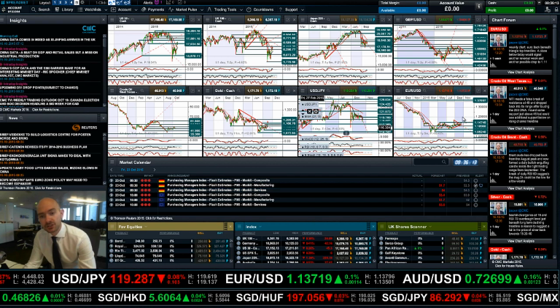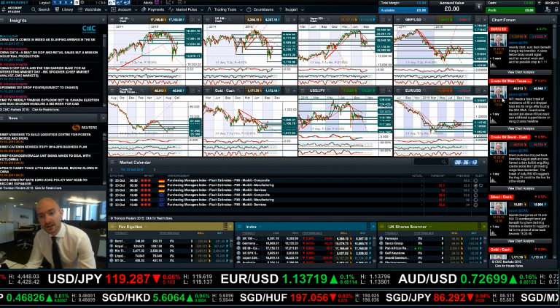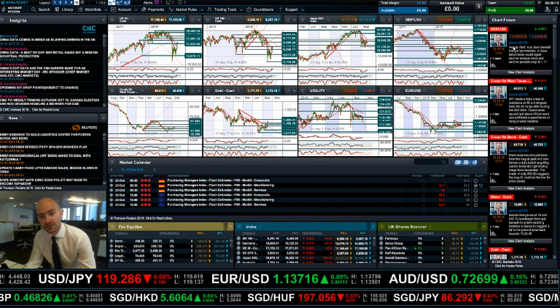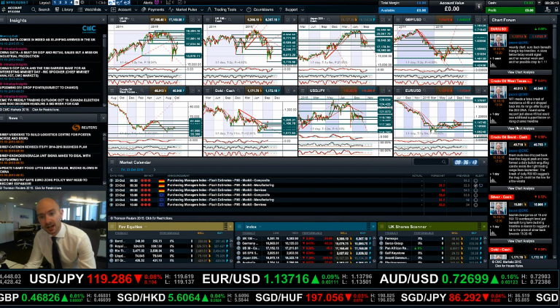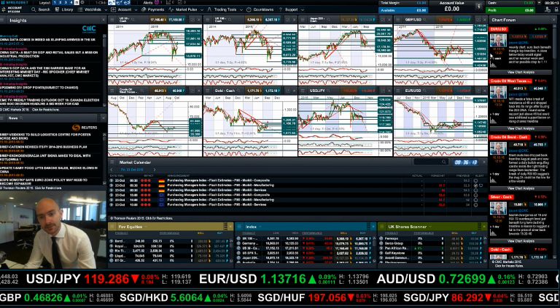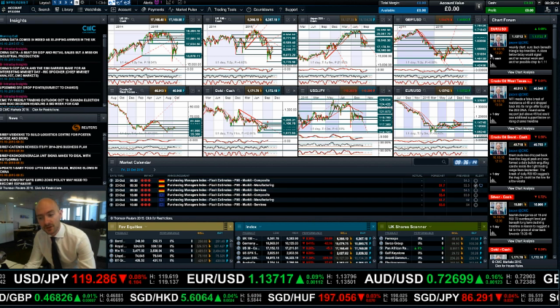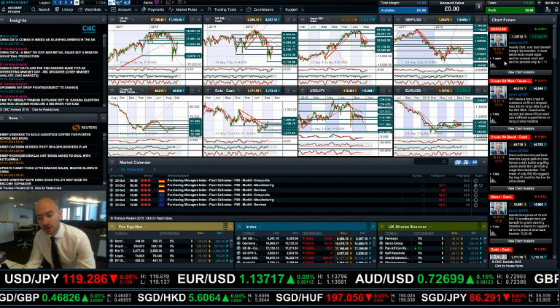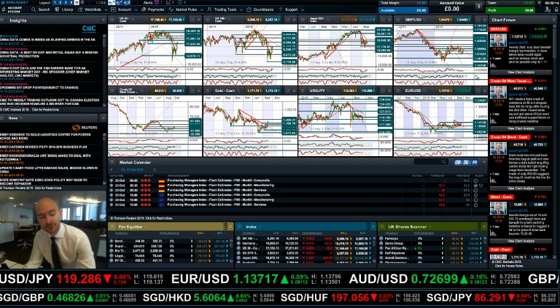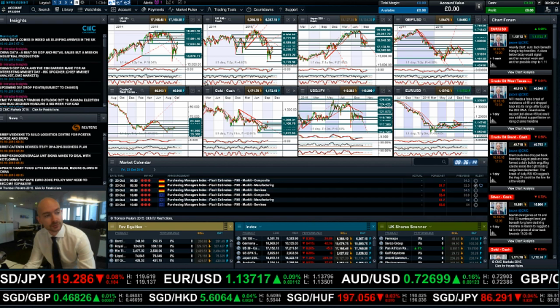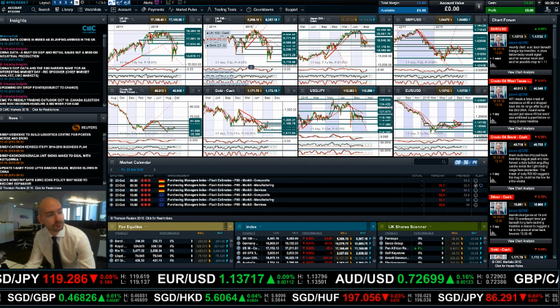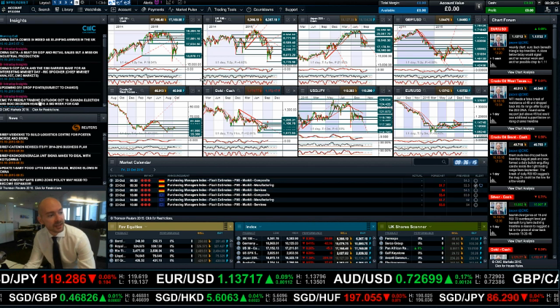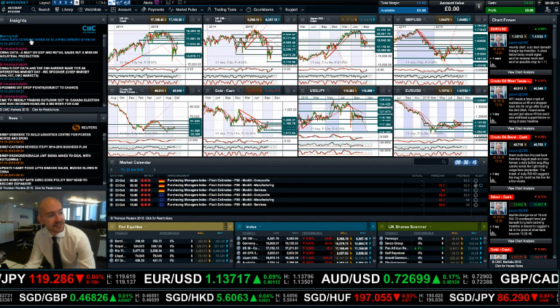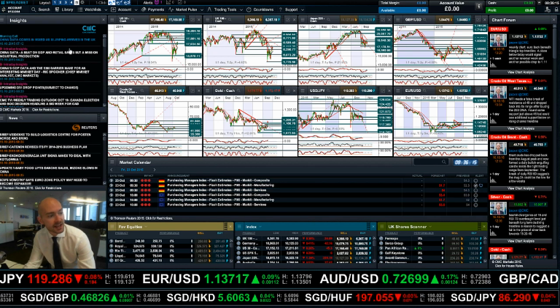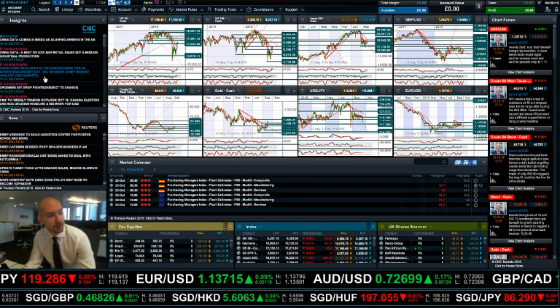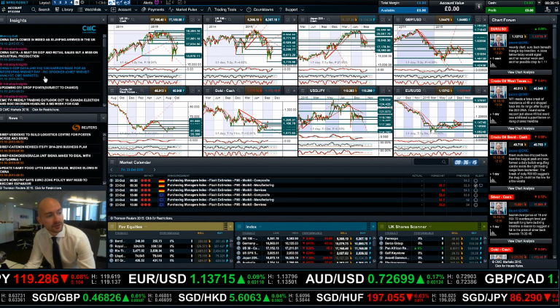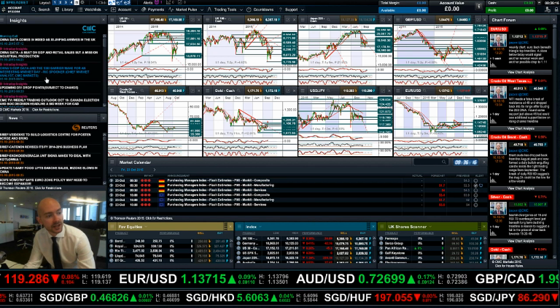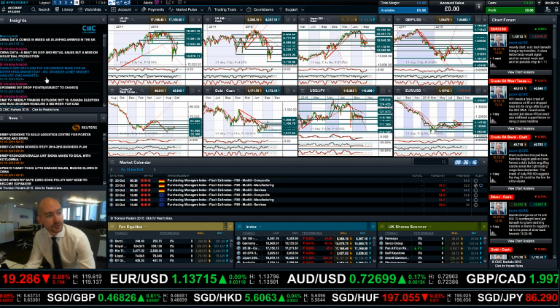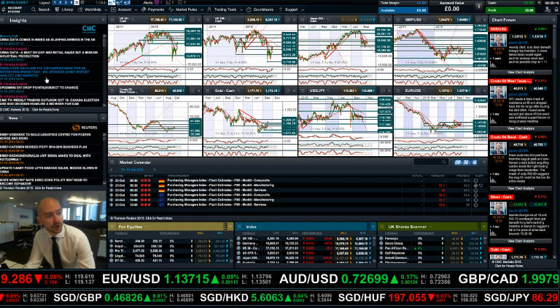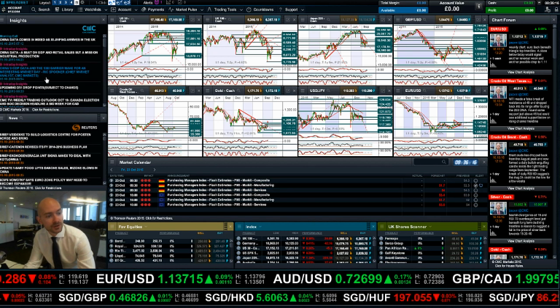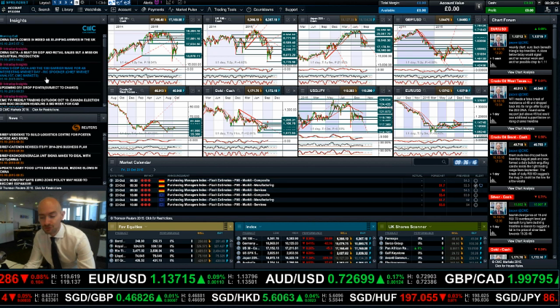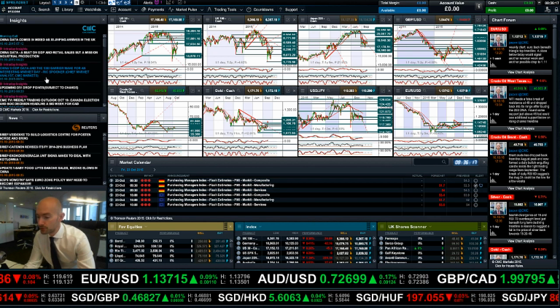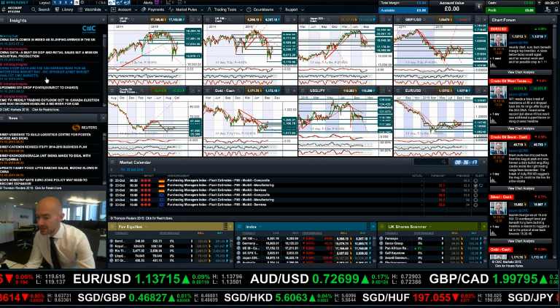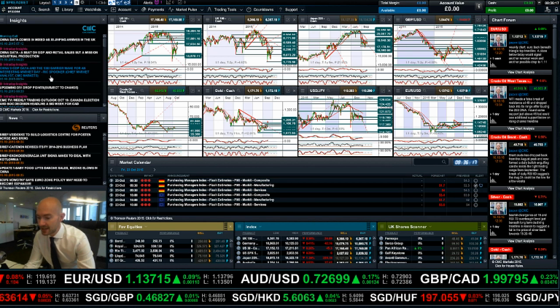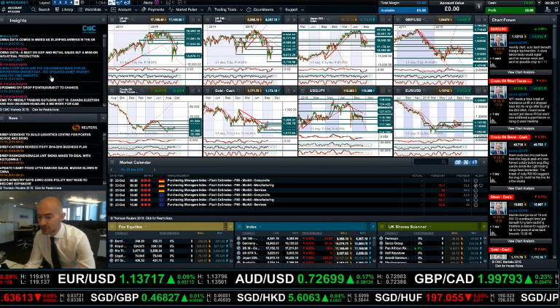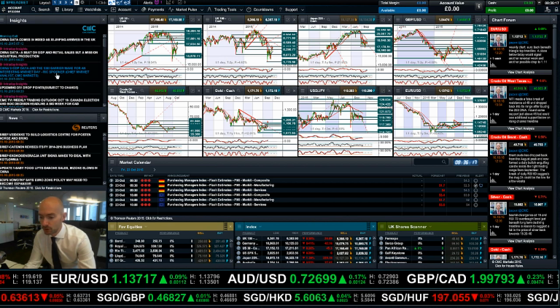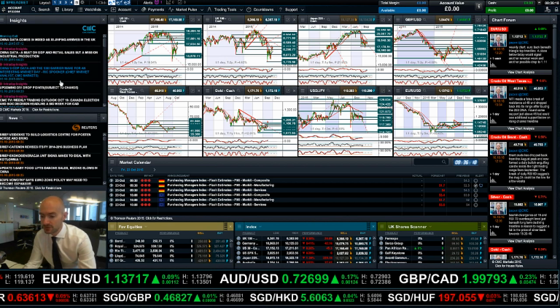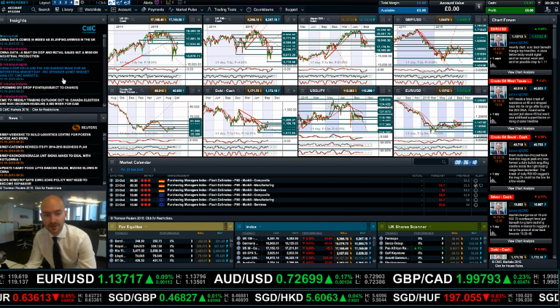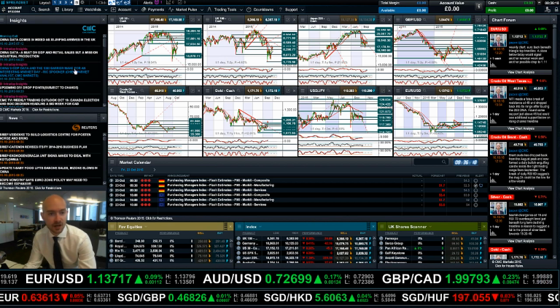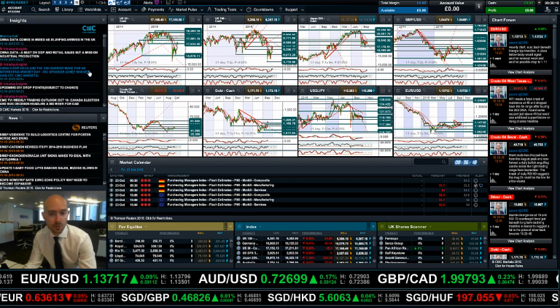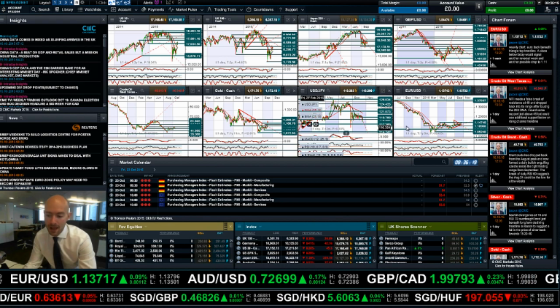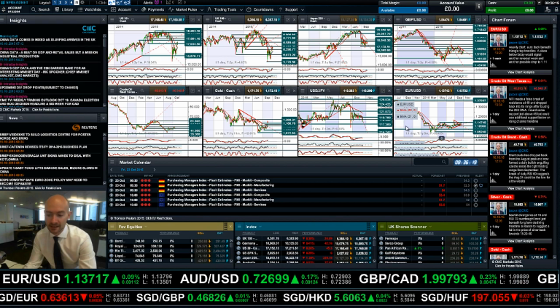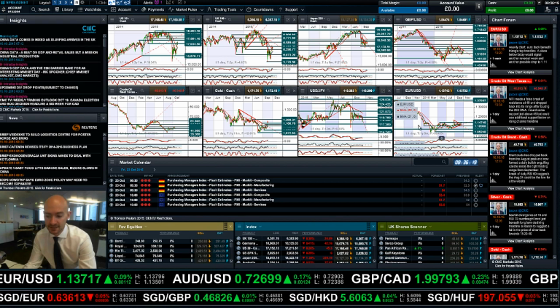So as ever, keep your eye on the chart forum, make insights part of your layout going forward, and join me again tomorrow to find out what will happen next.